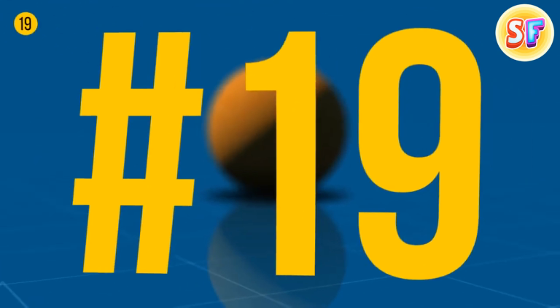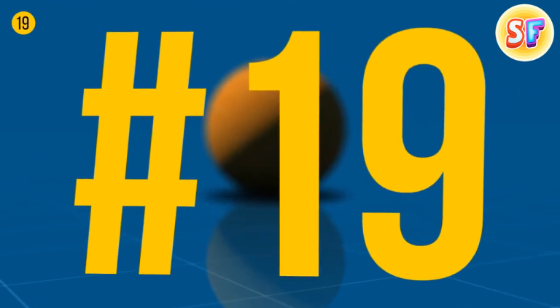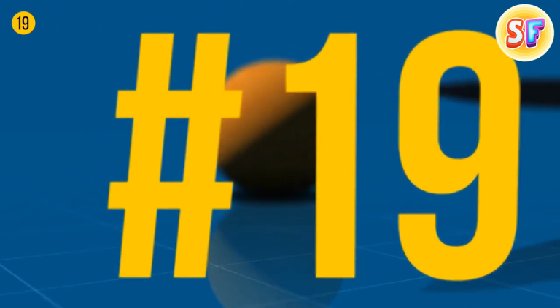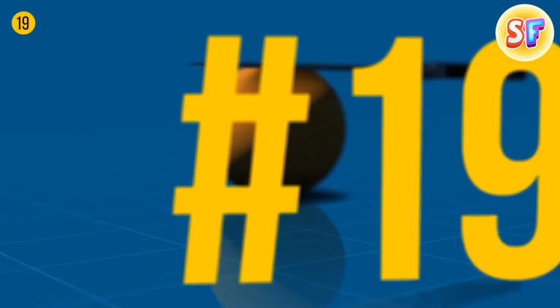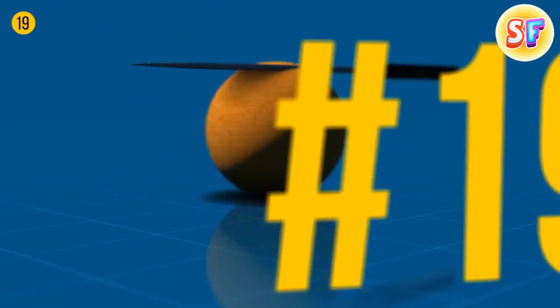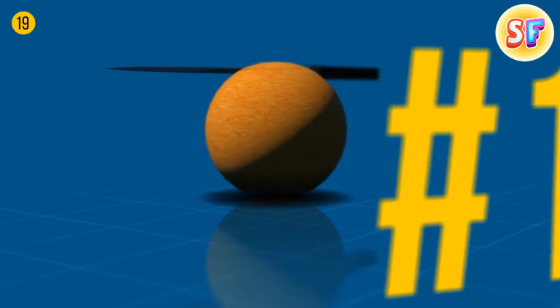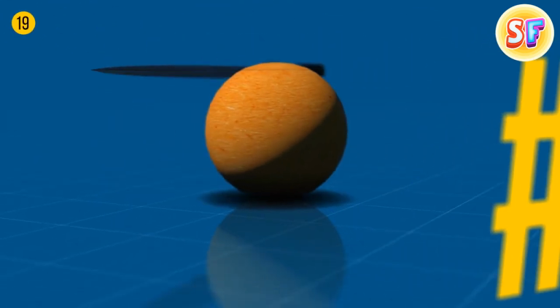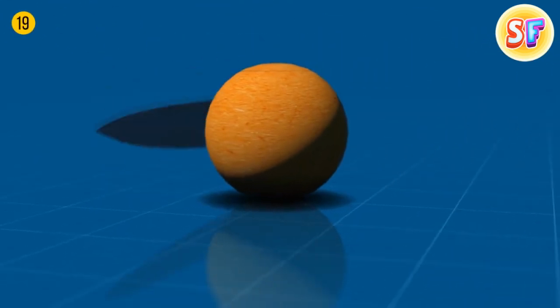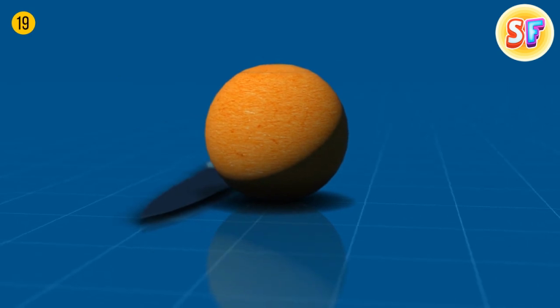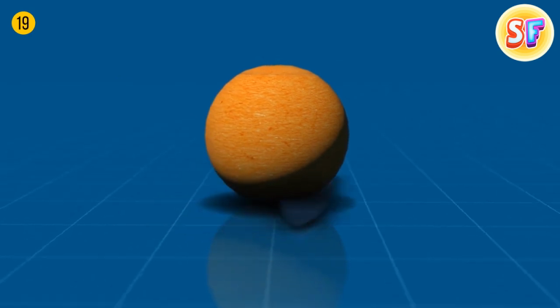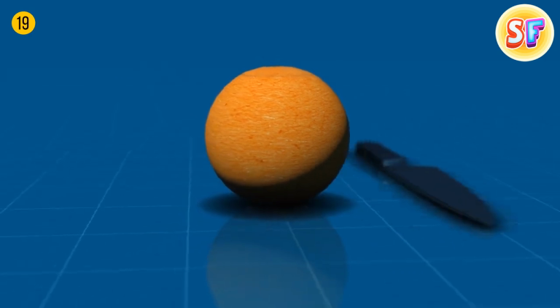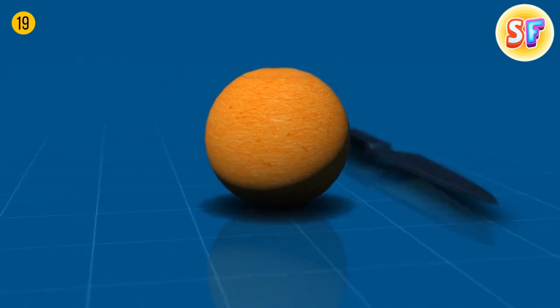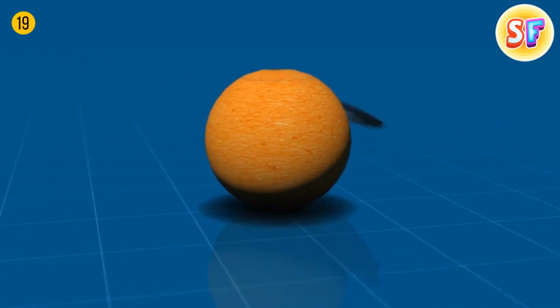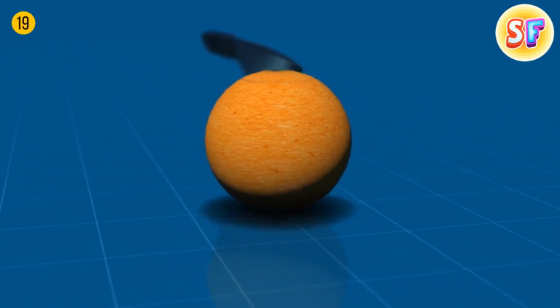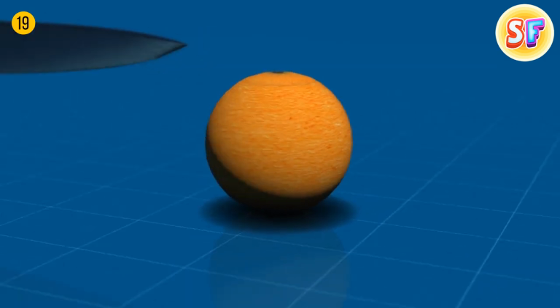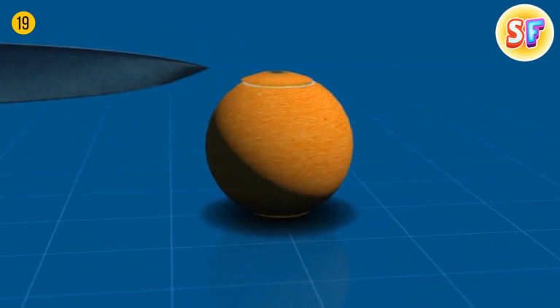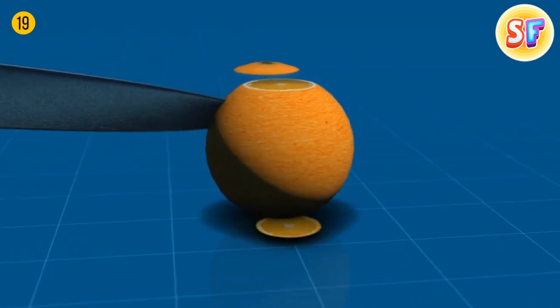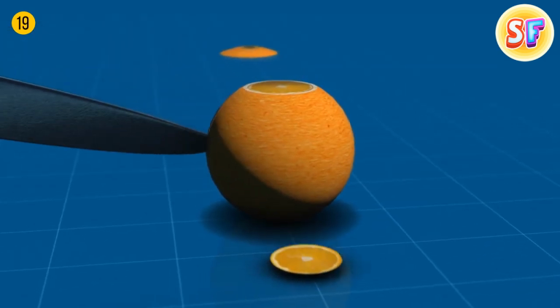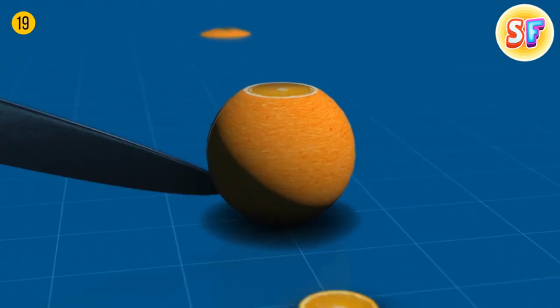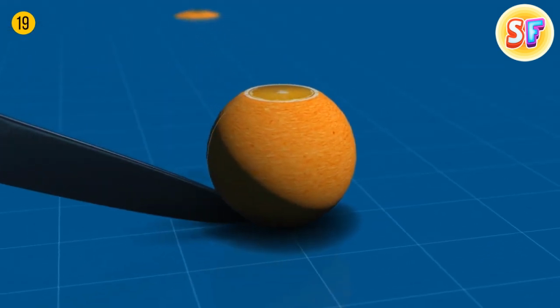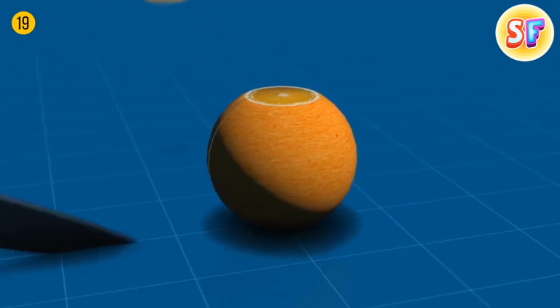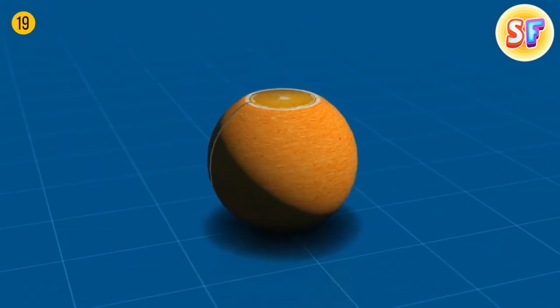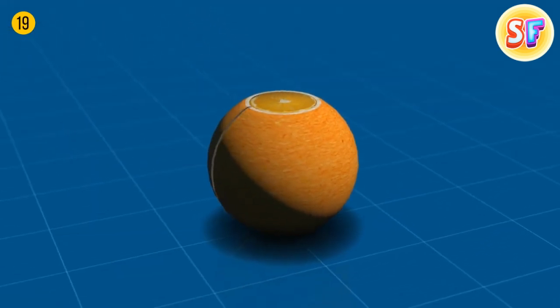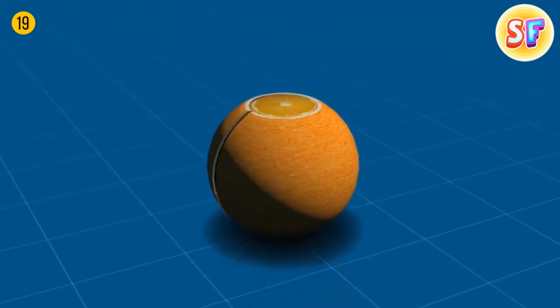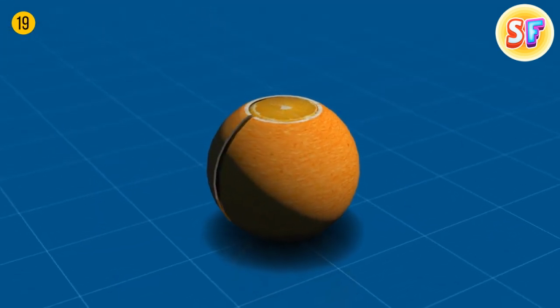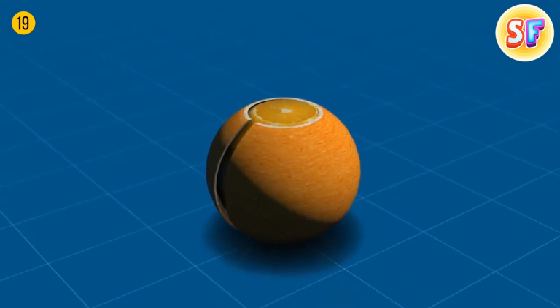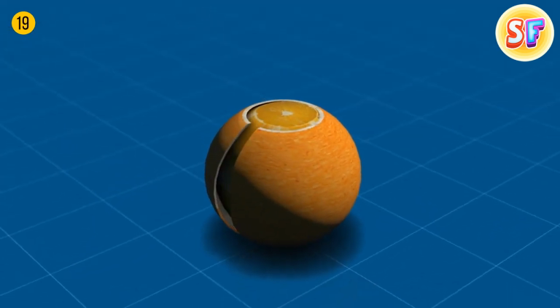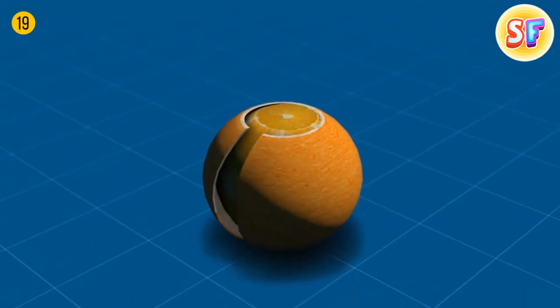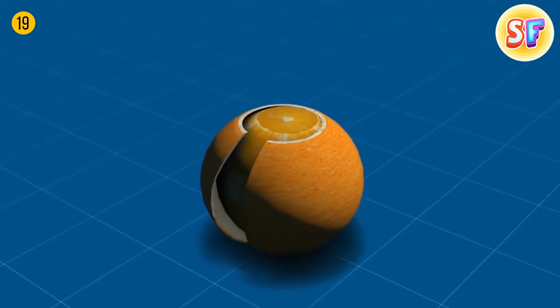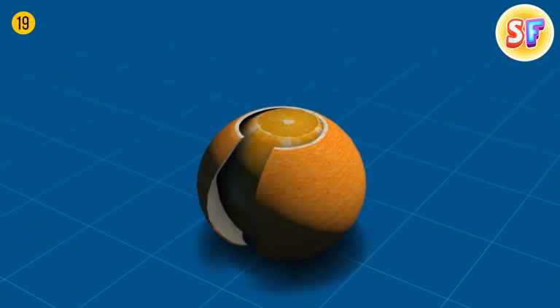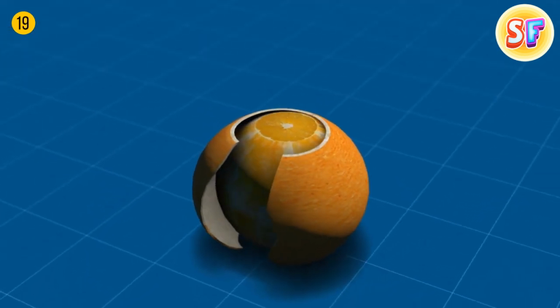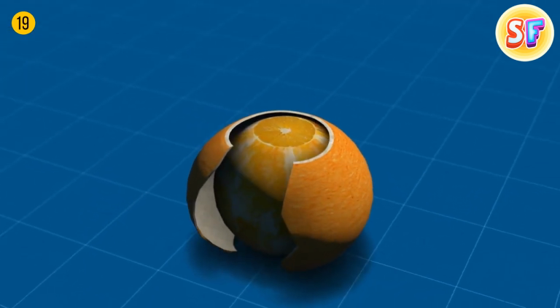If you don't feel like peeling an orange, cut it on top and bottom, make a slit on a side, and just pull it open.